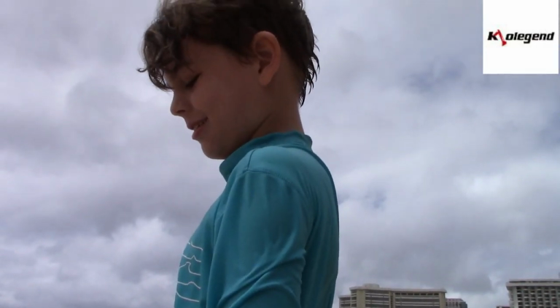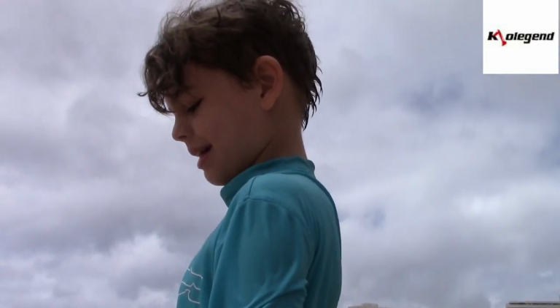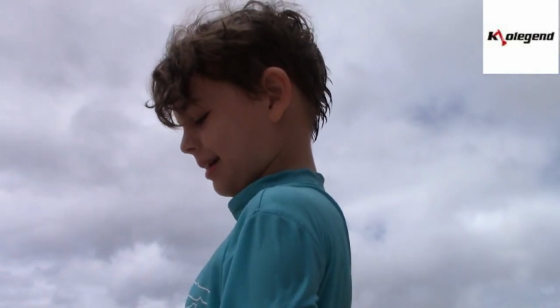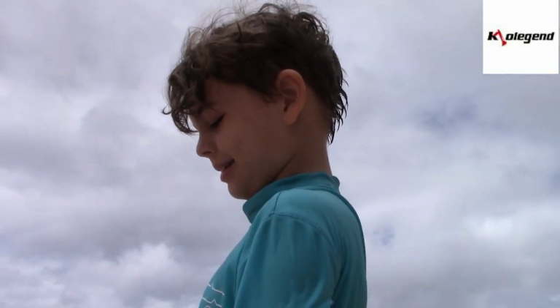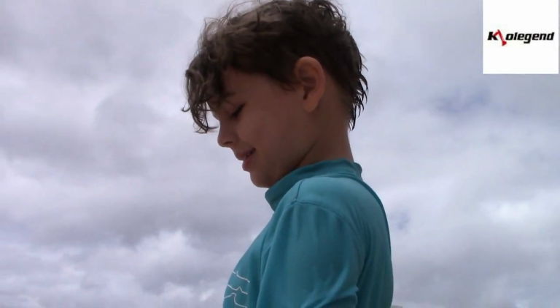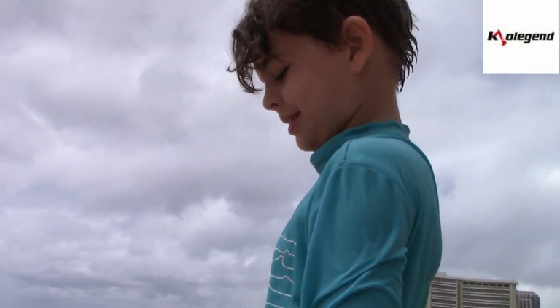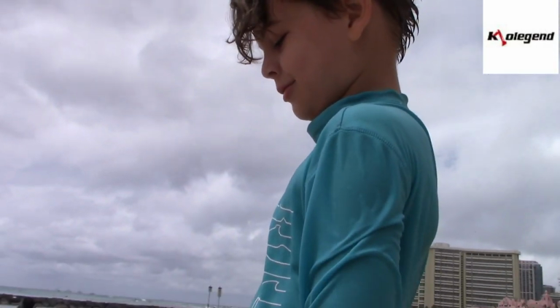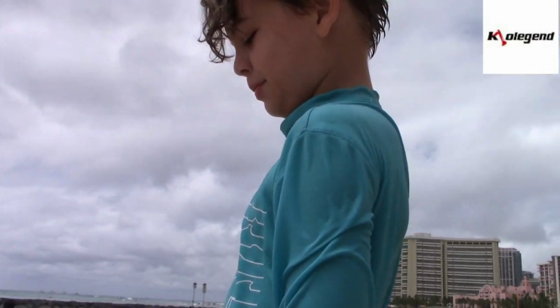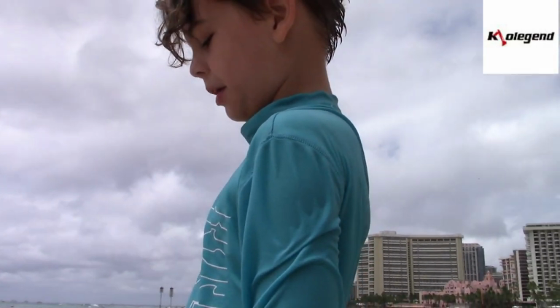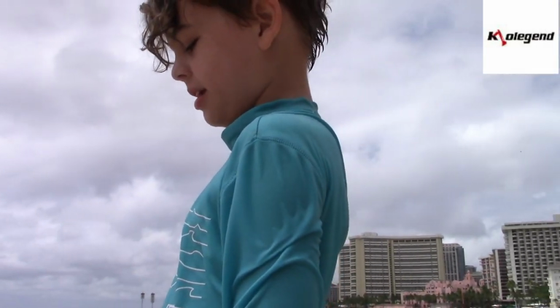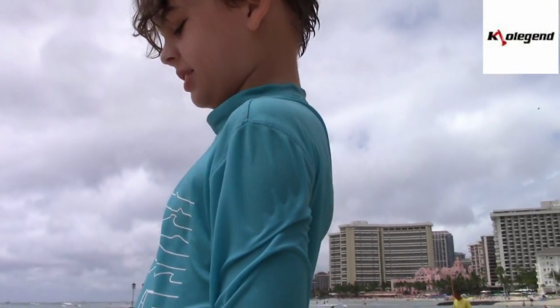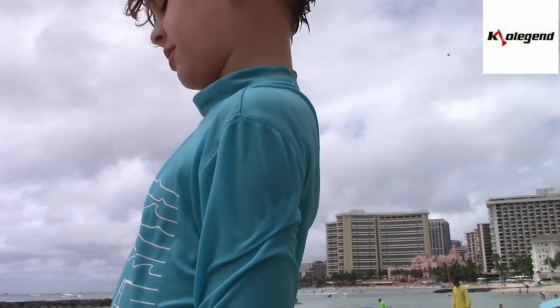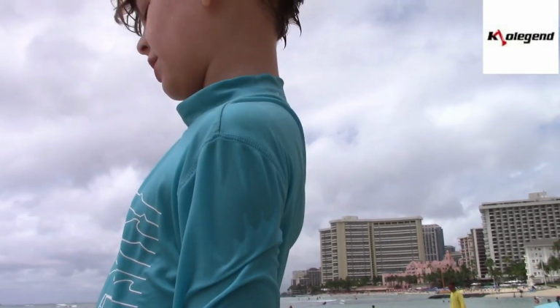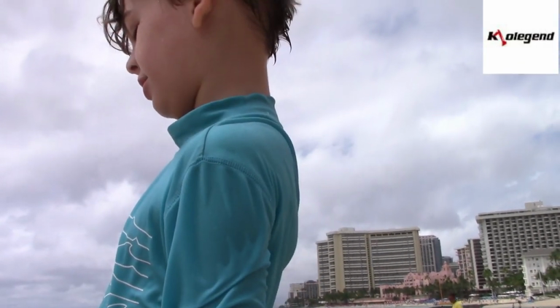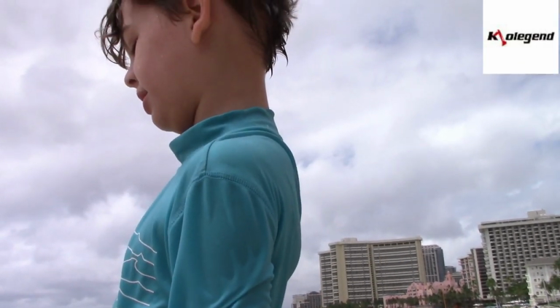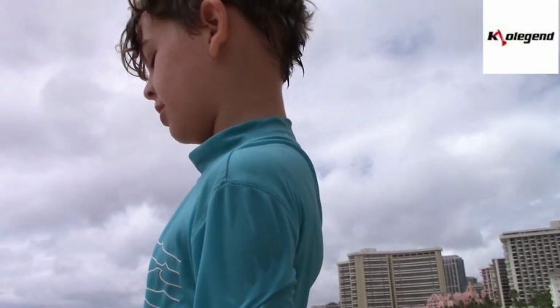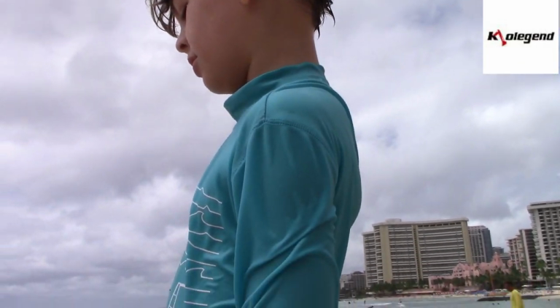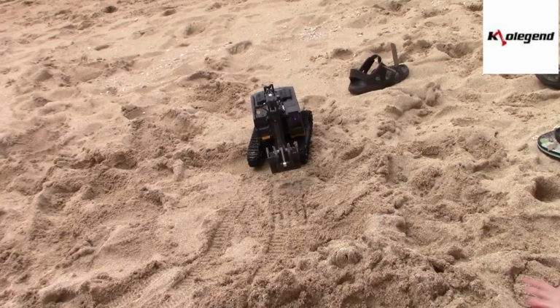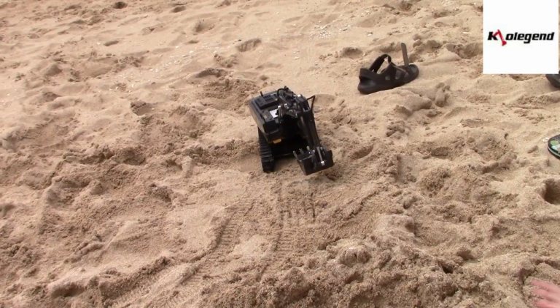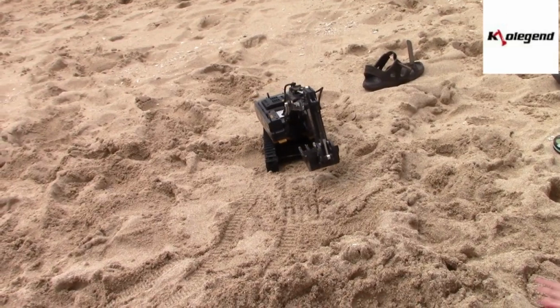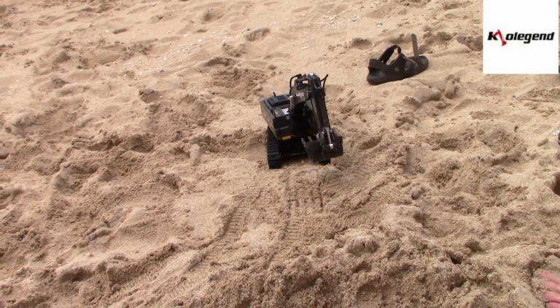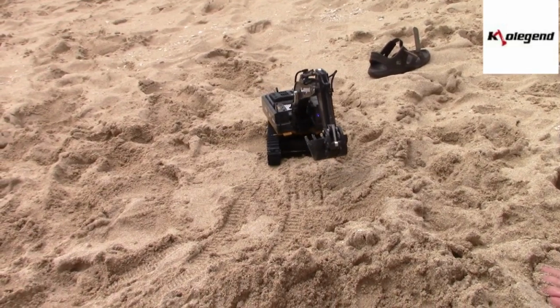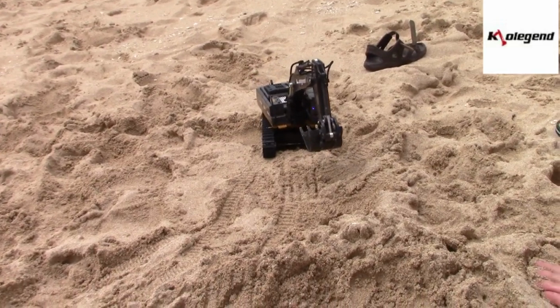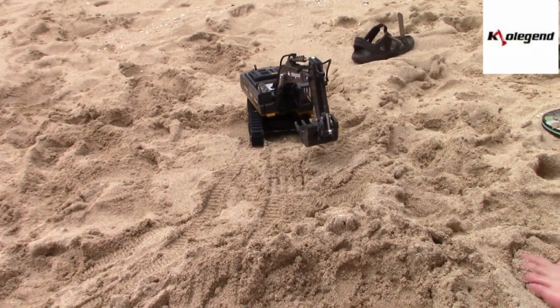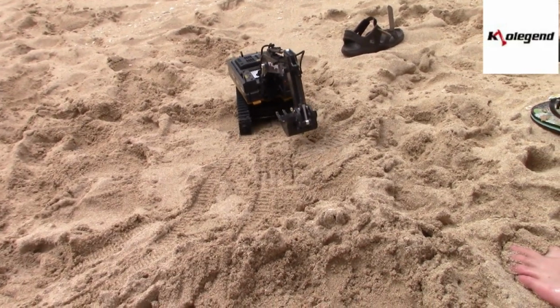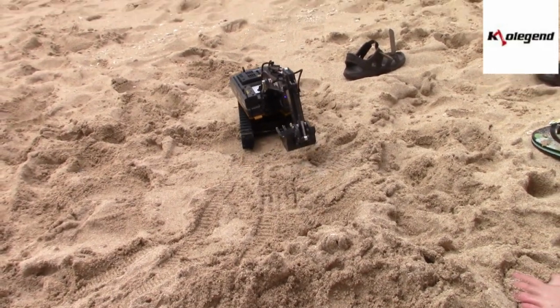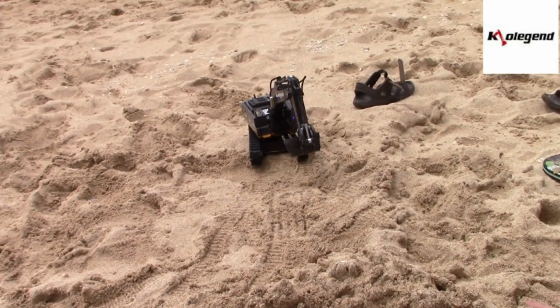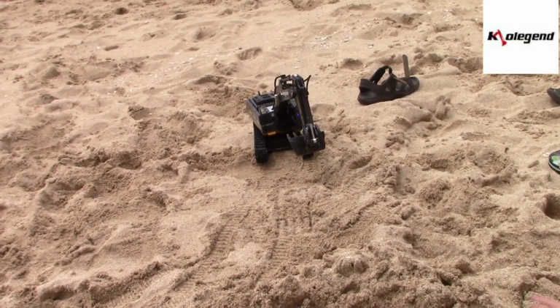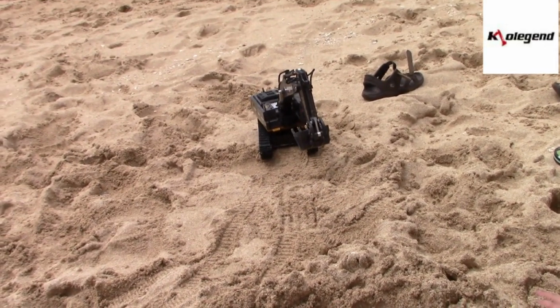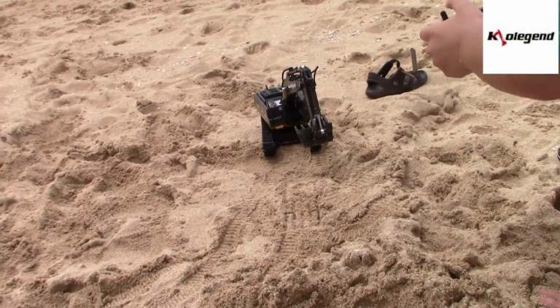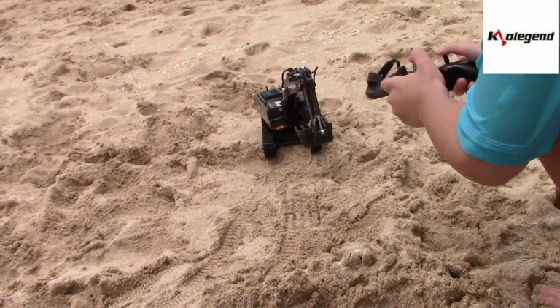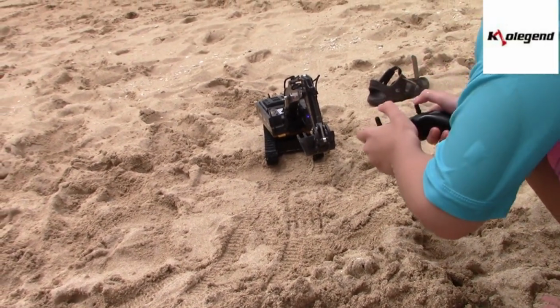So we brought the excavator here to the beach. We're back!